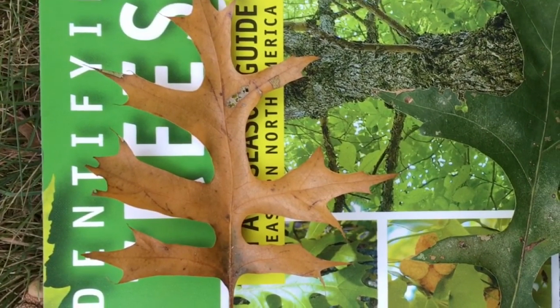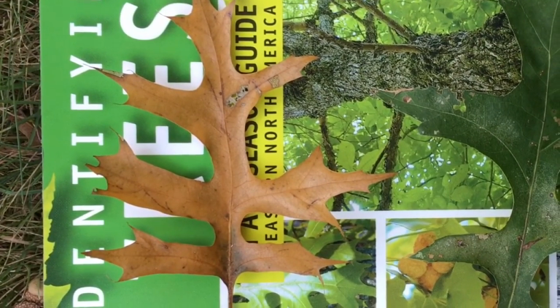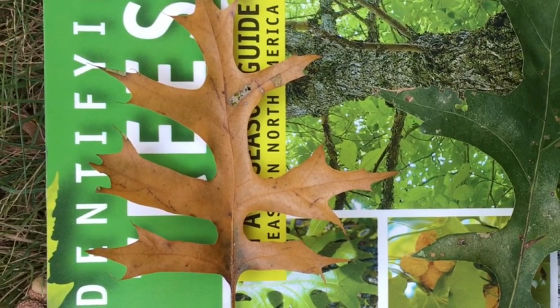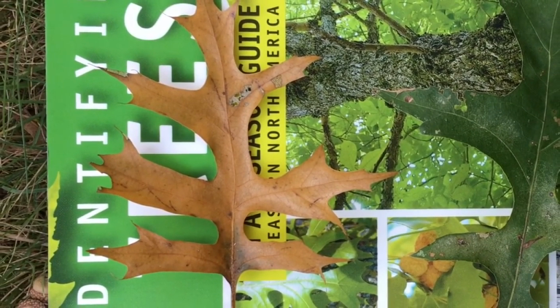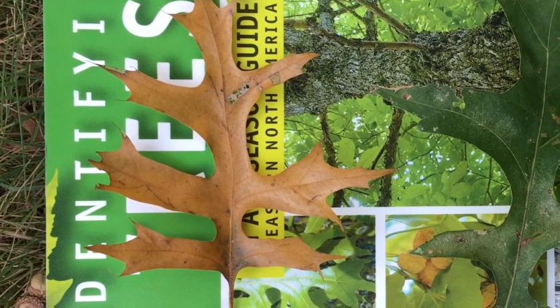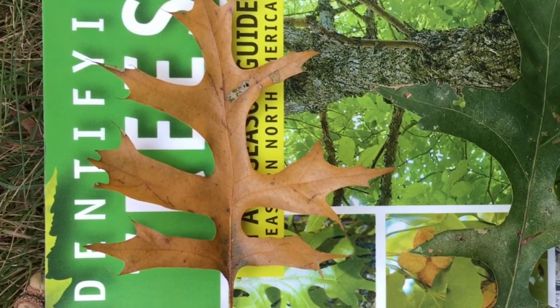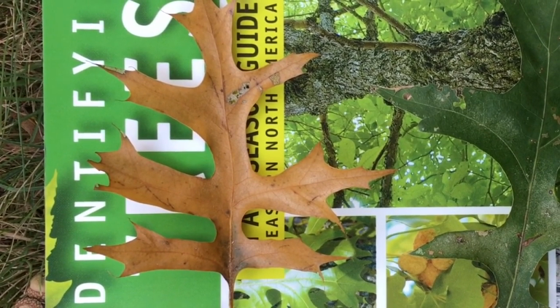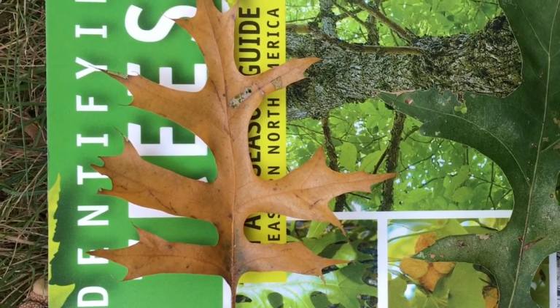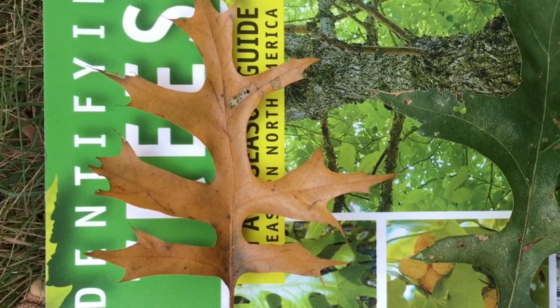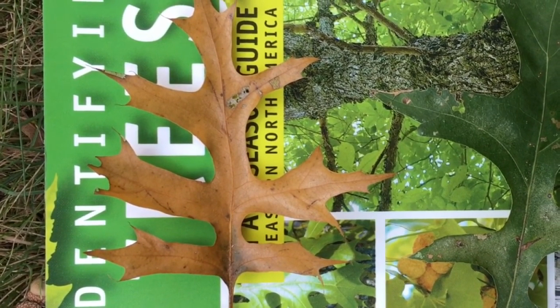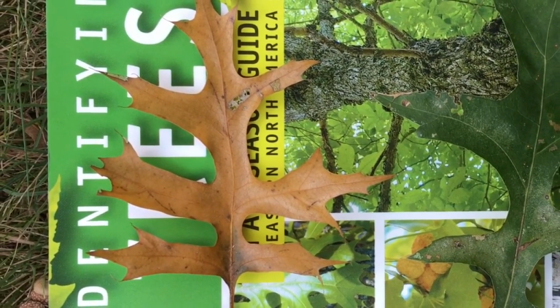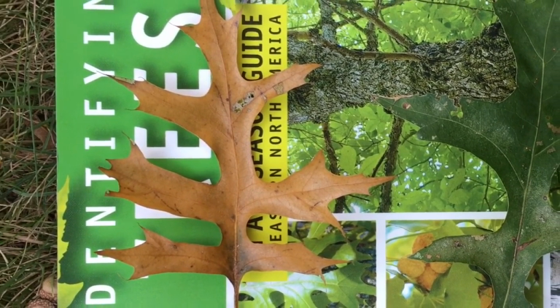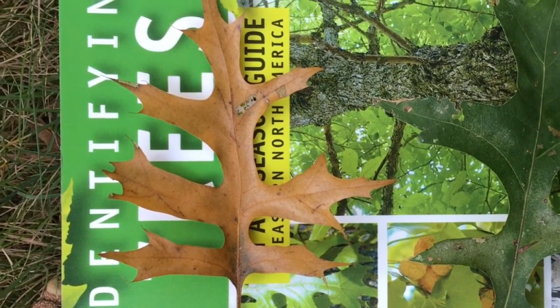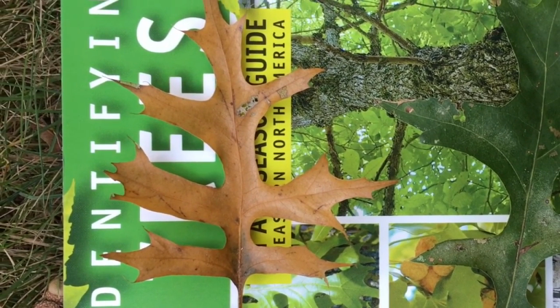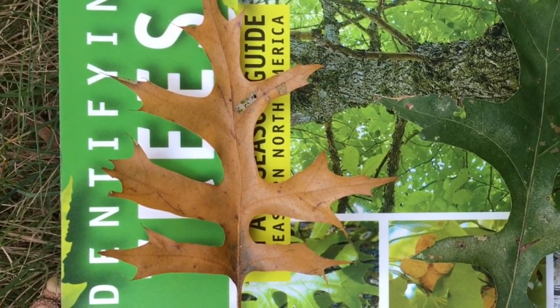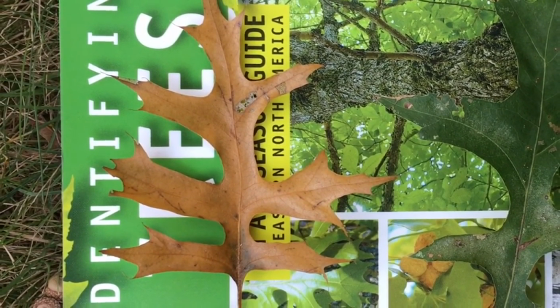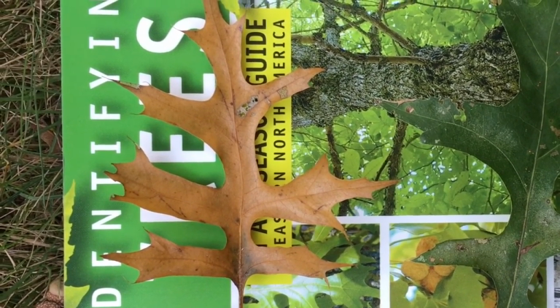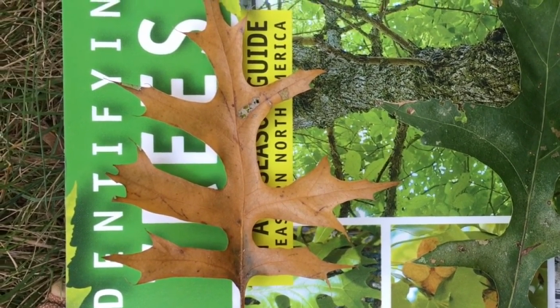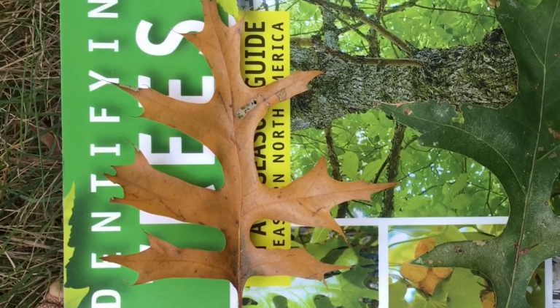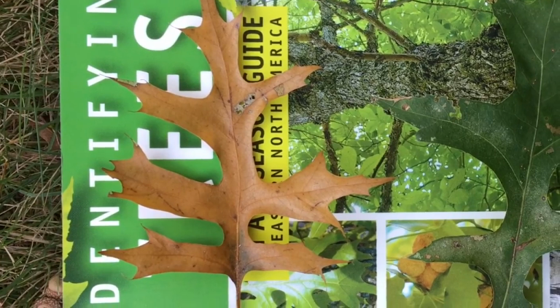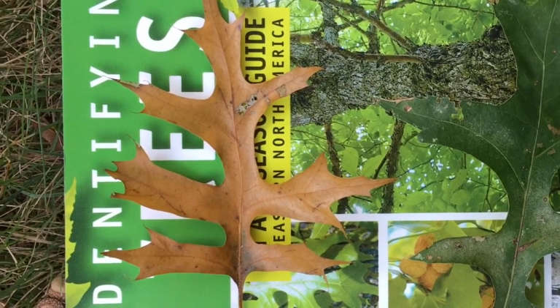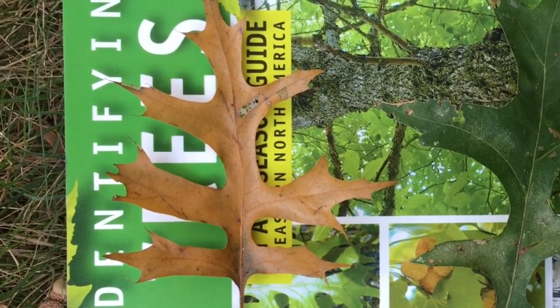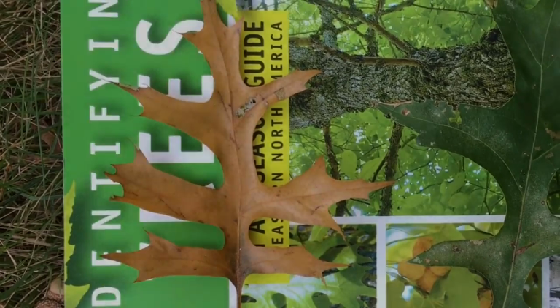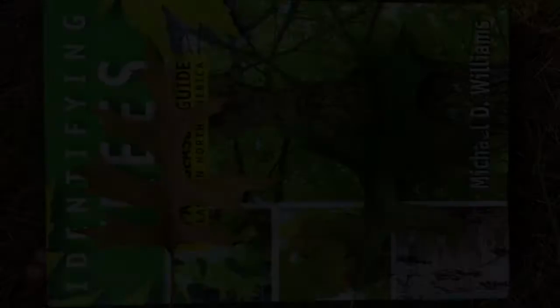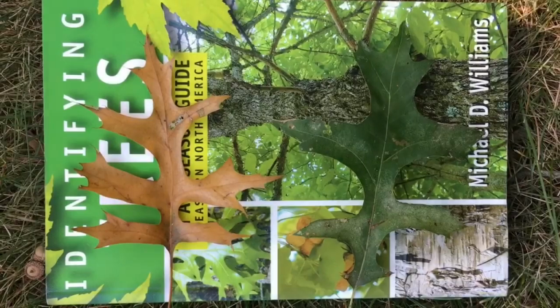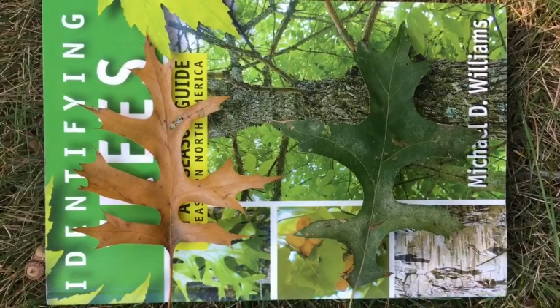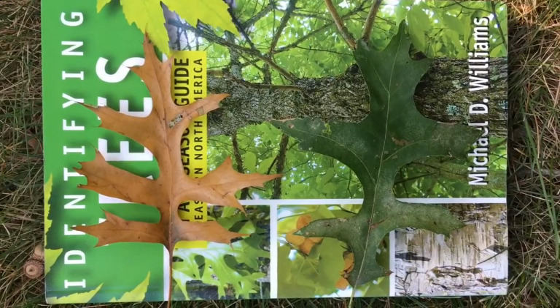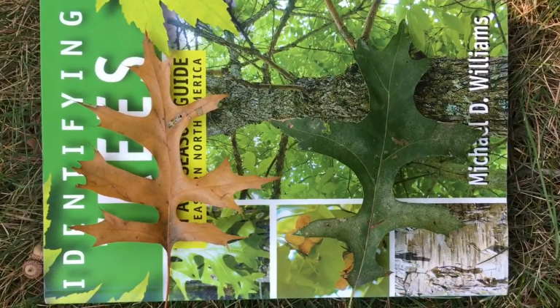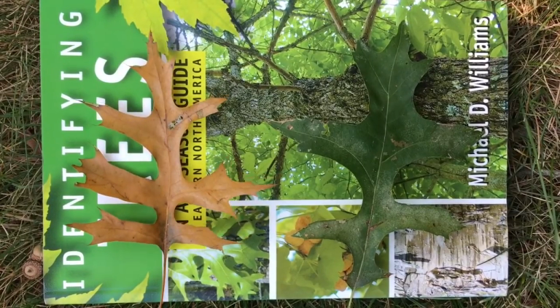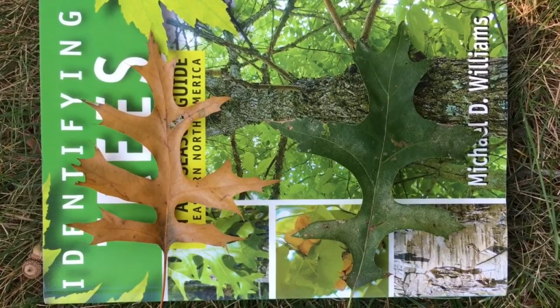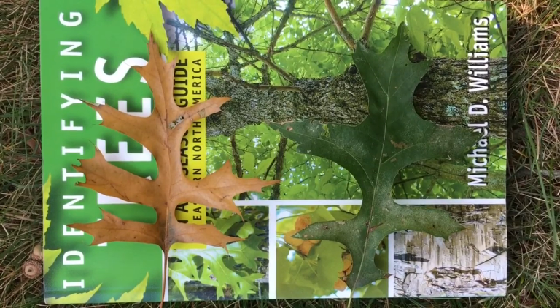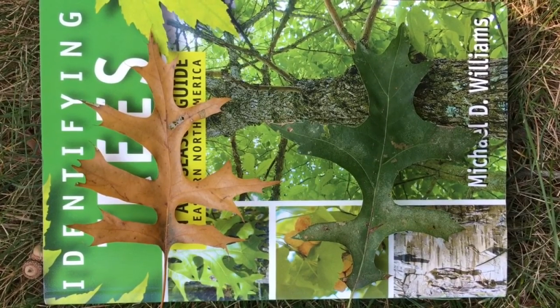Now, compared to most trees, these trees actually lose their leaves very late in the fall, usually at the last minute.